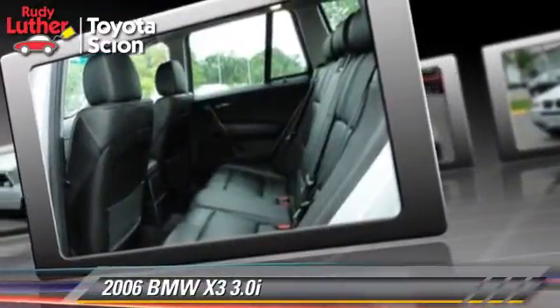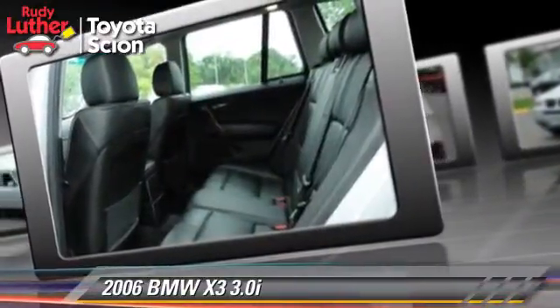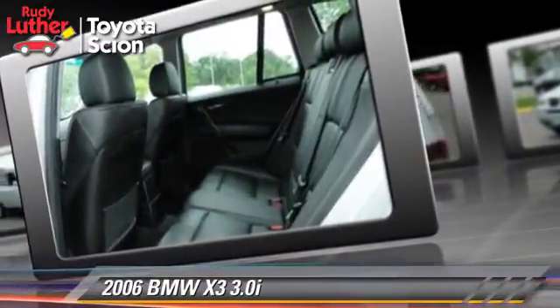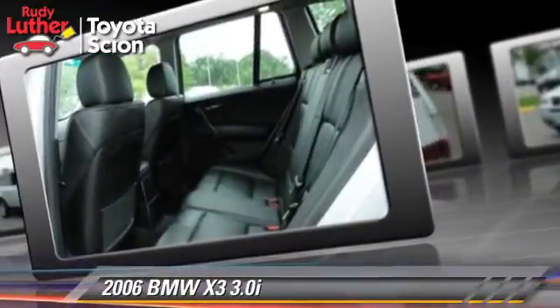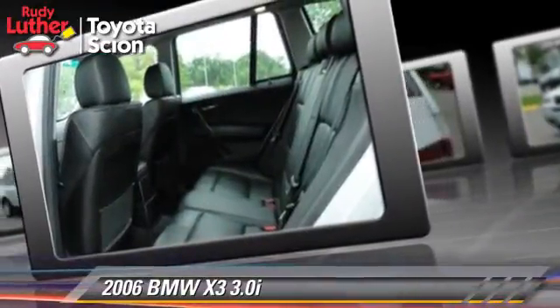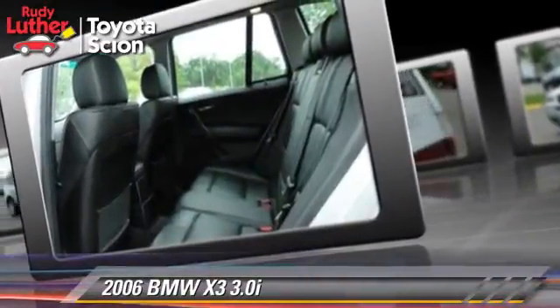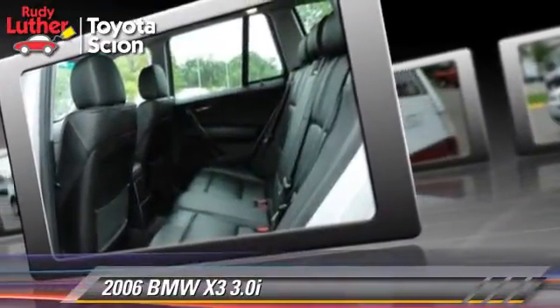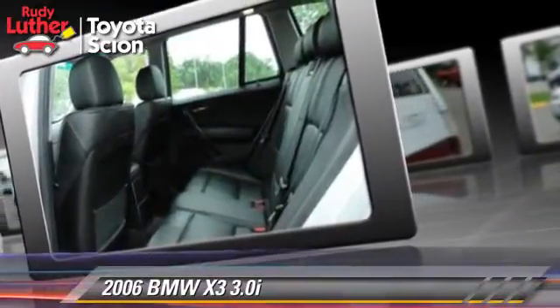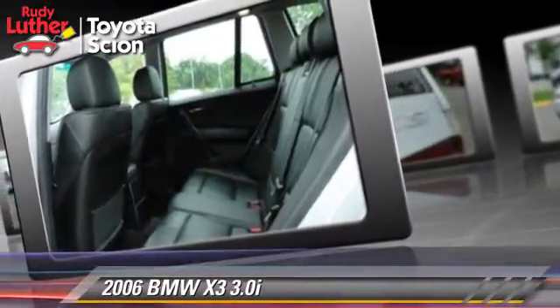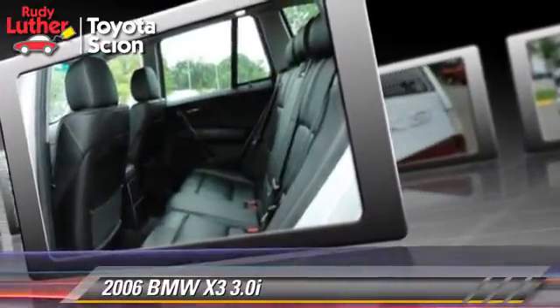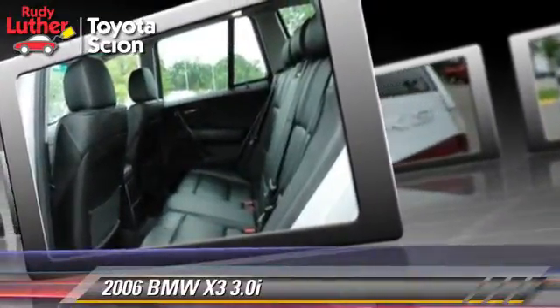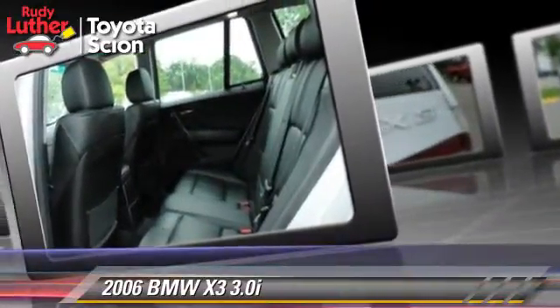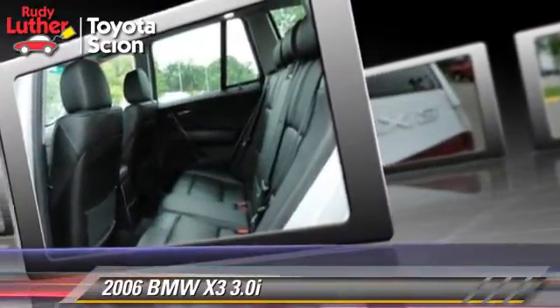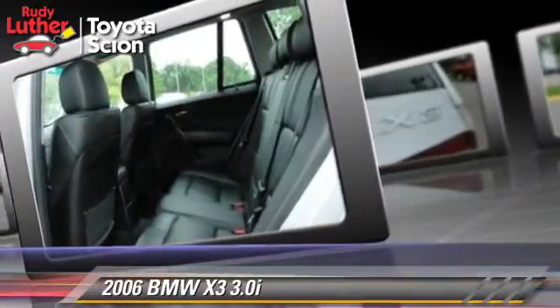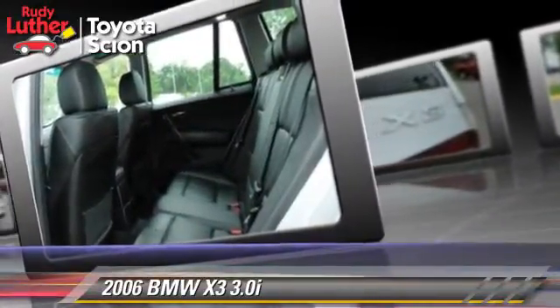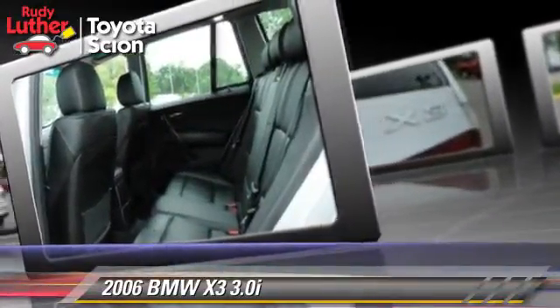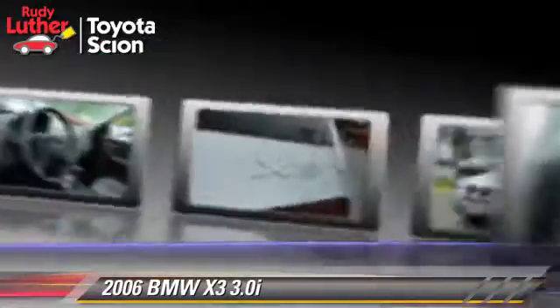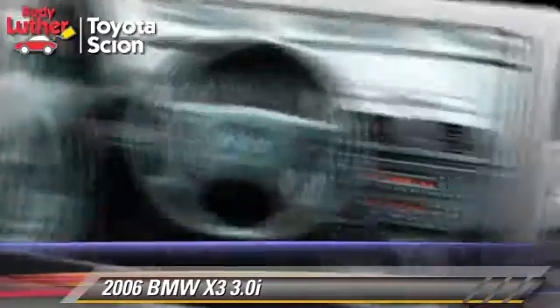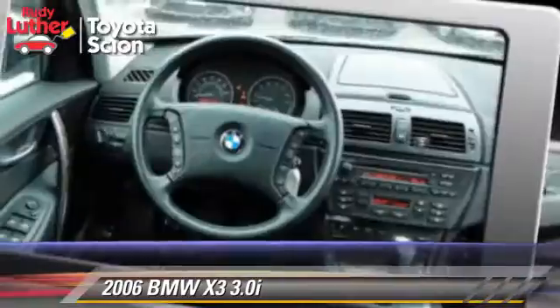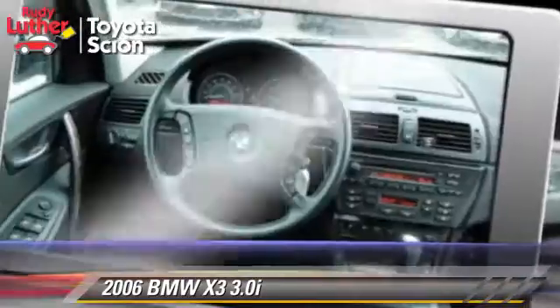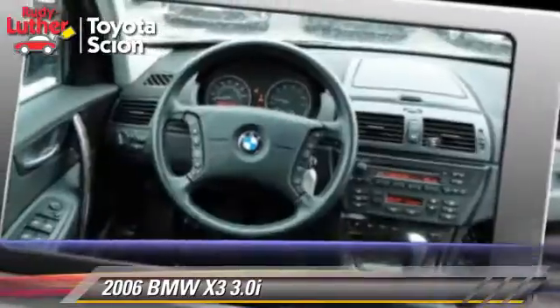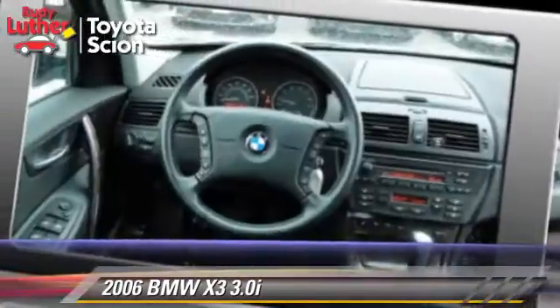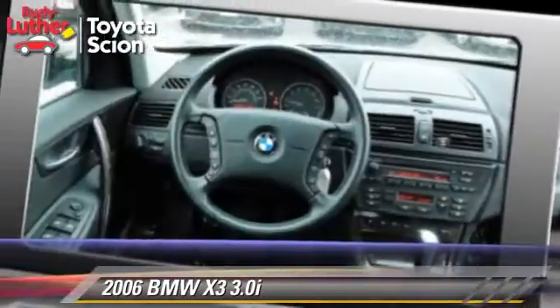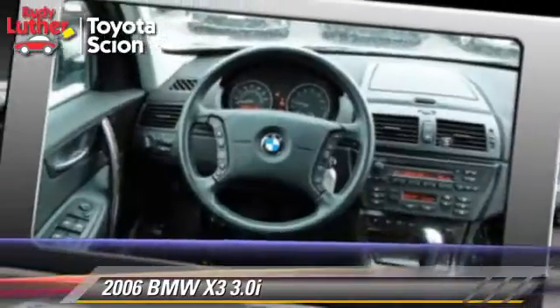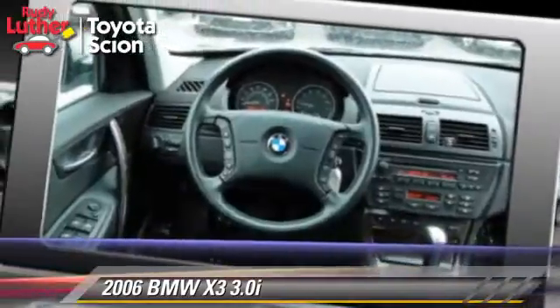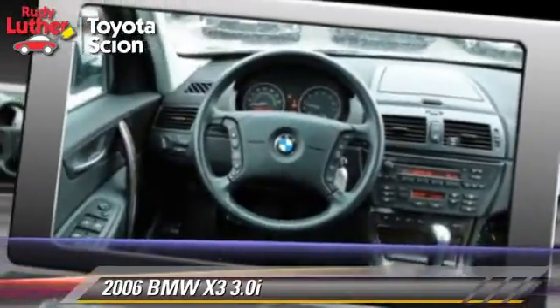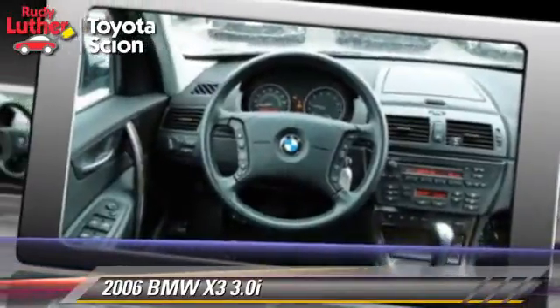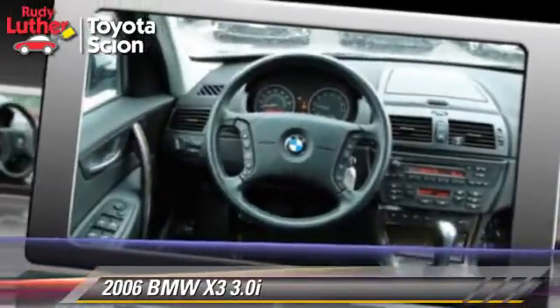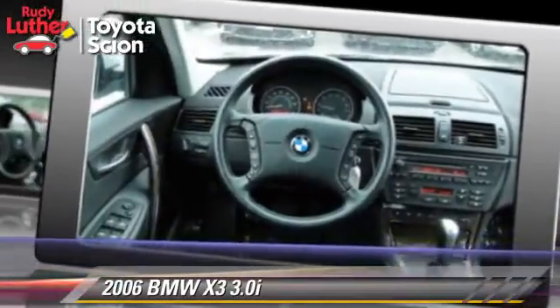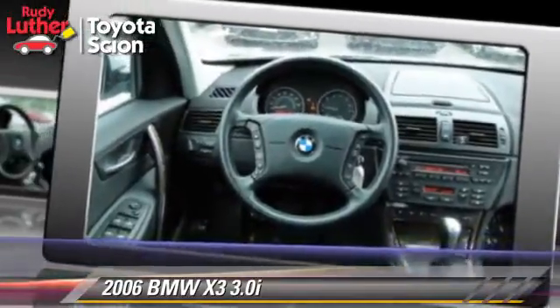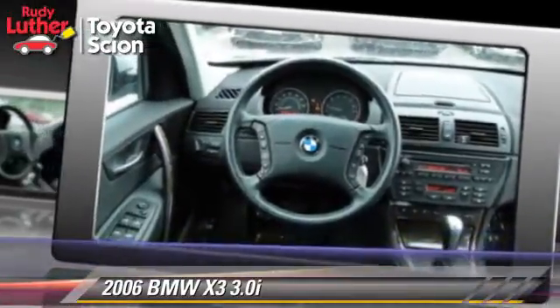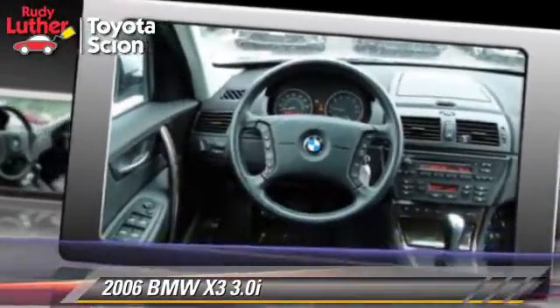Safety features include fog lights, traction control, and ABS.